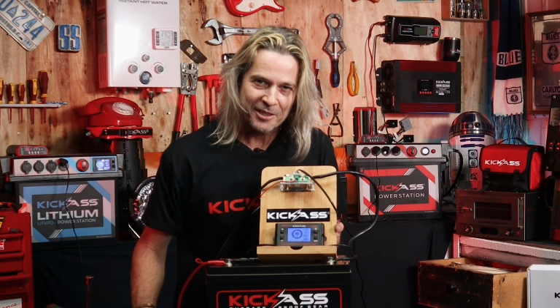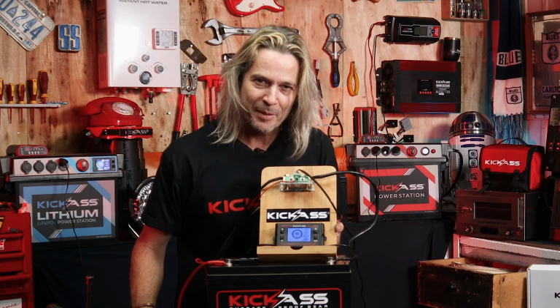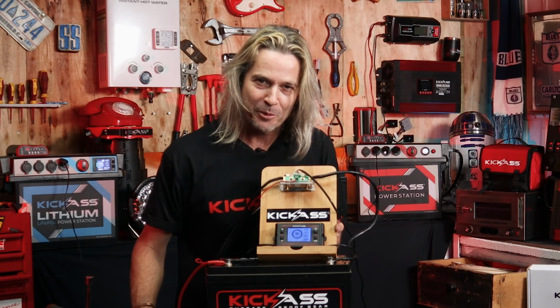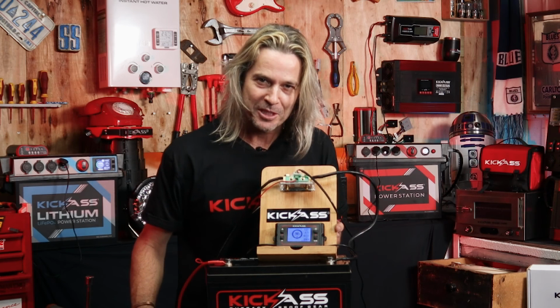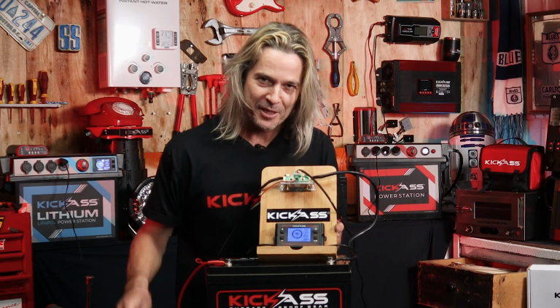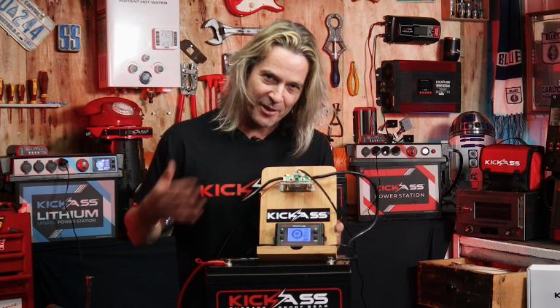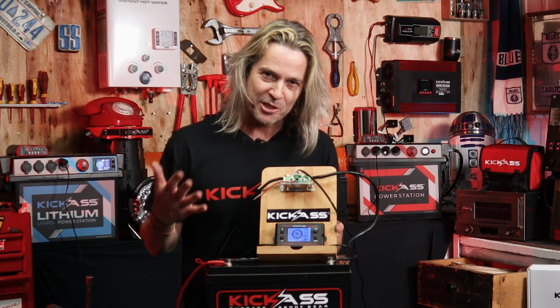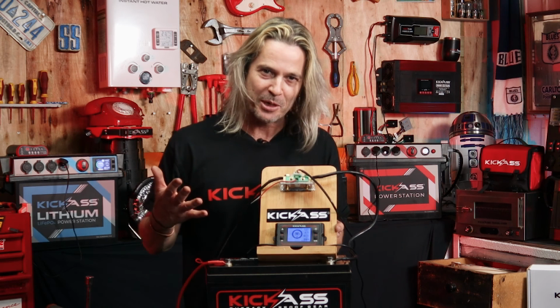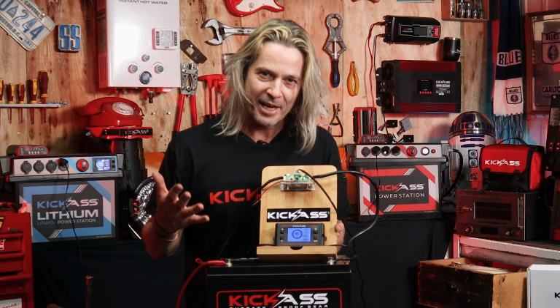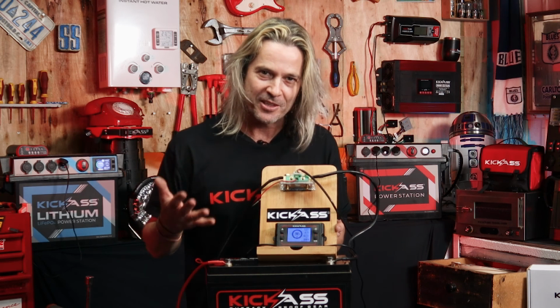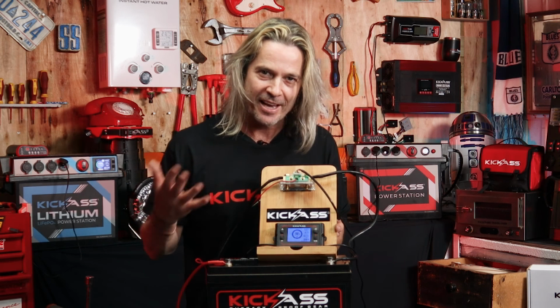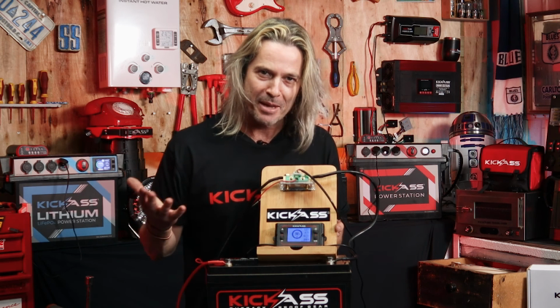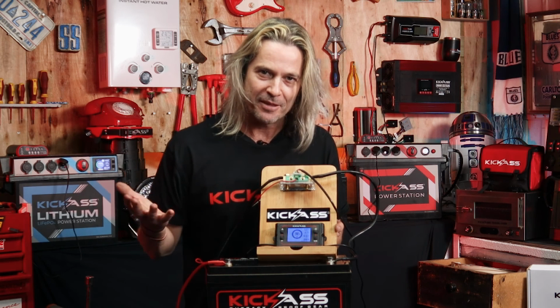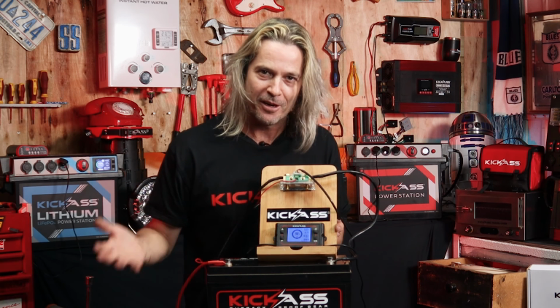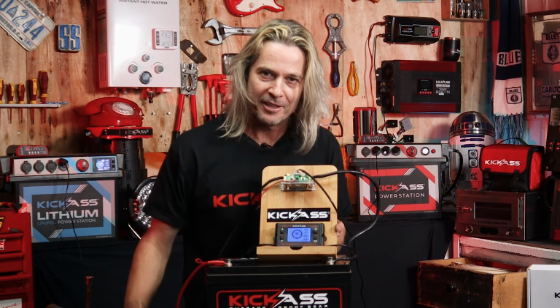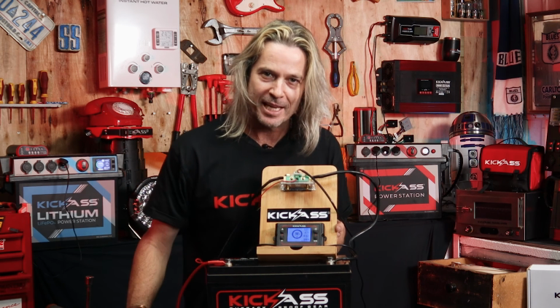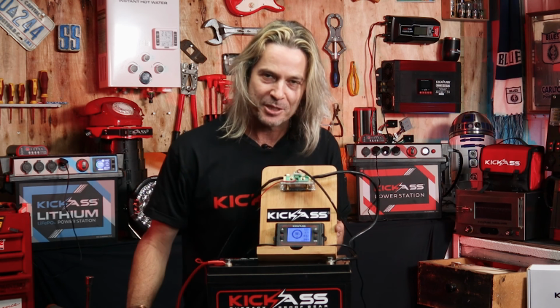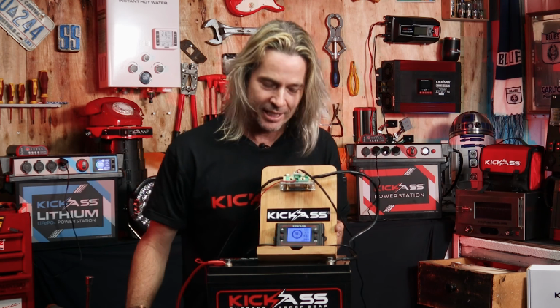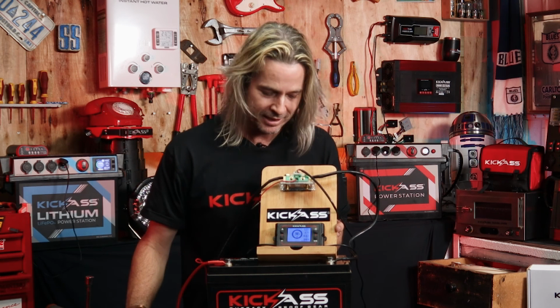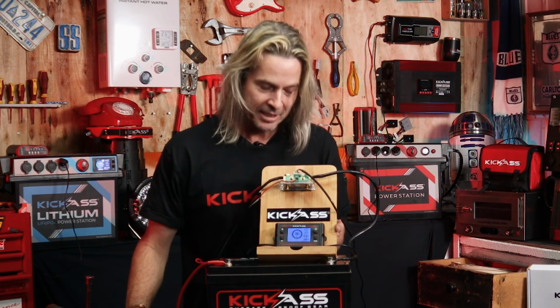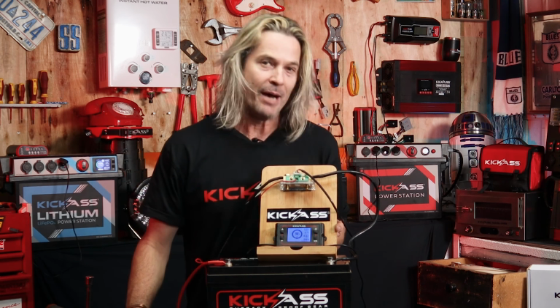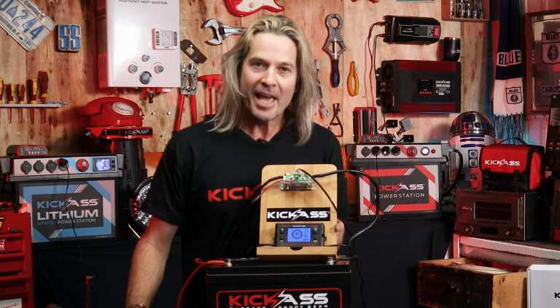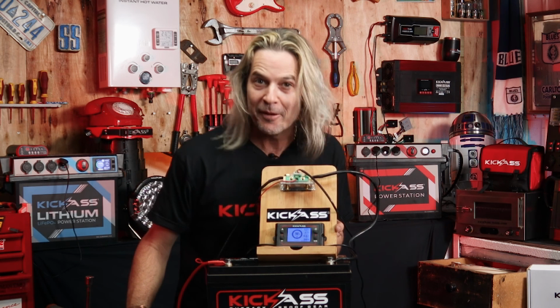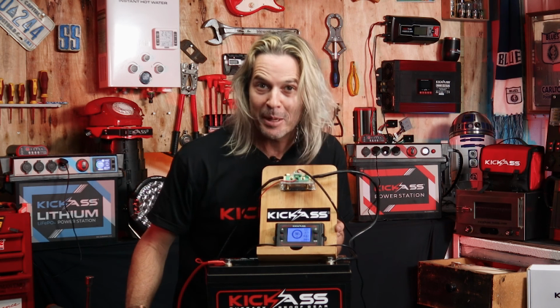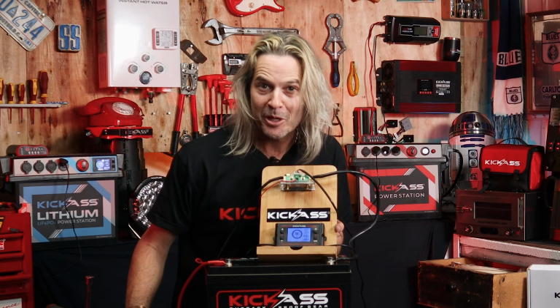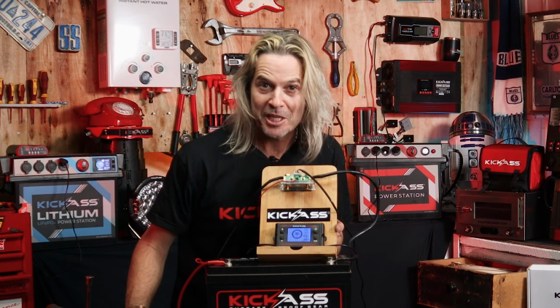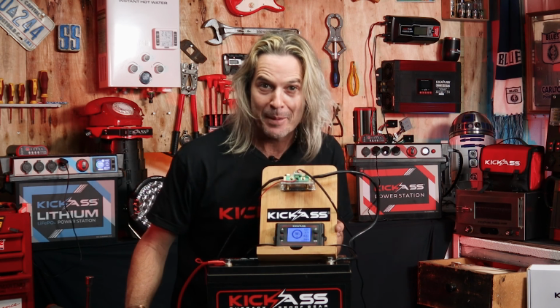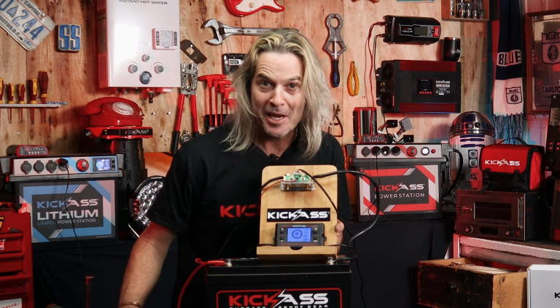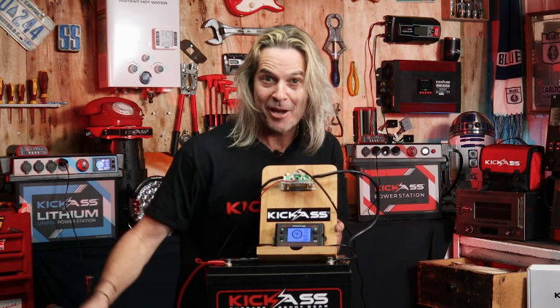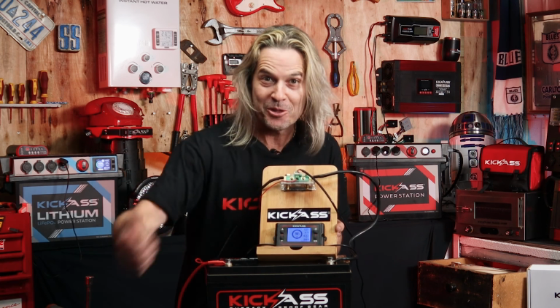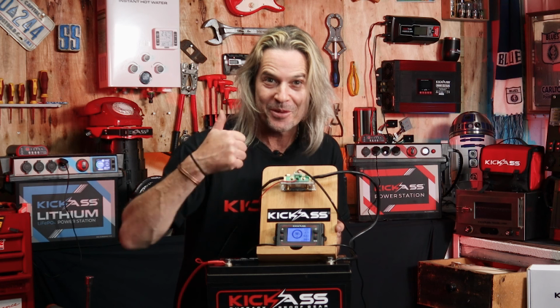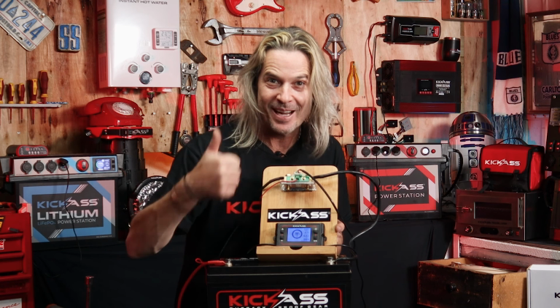Thanks so much for watching the video — there are three ways on how to mount the 500 amp shunt. Head over to the website and check them out now.